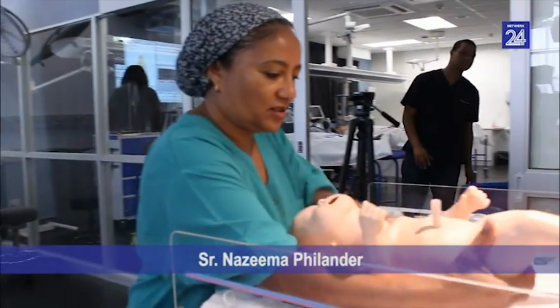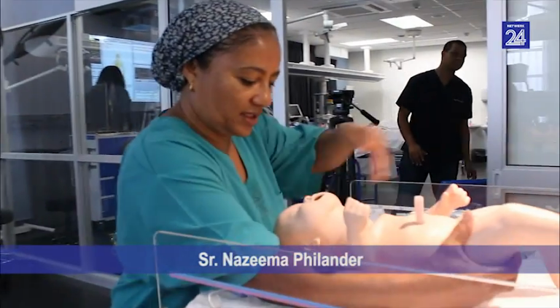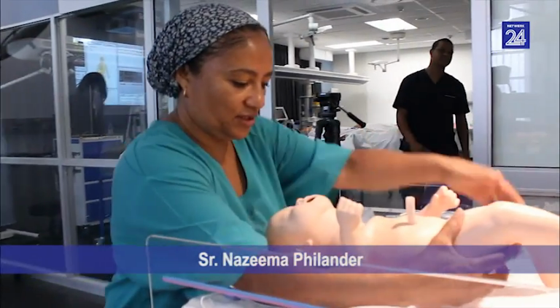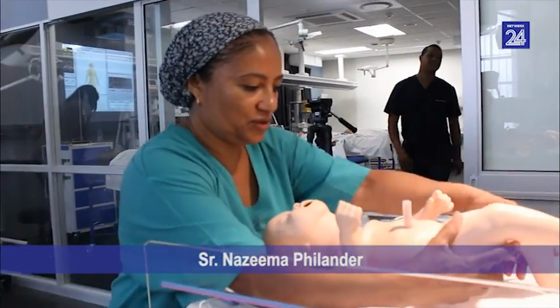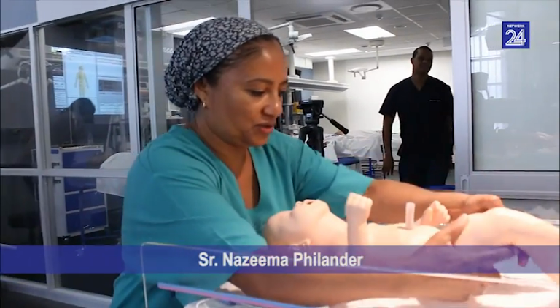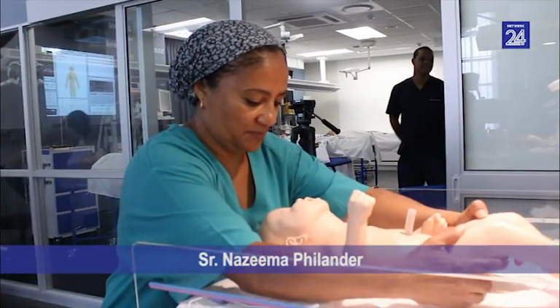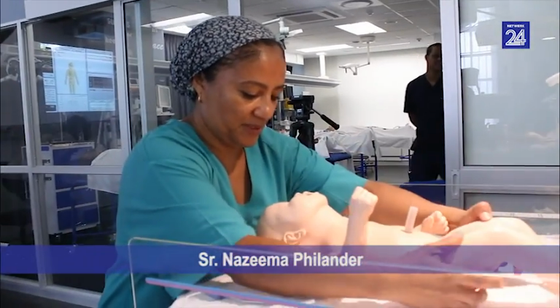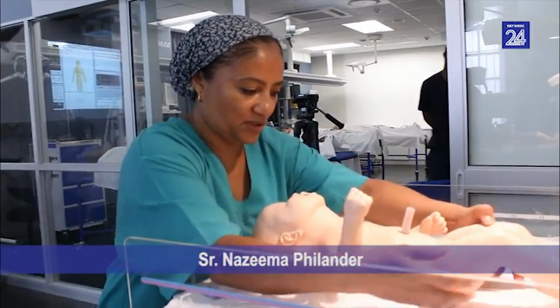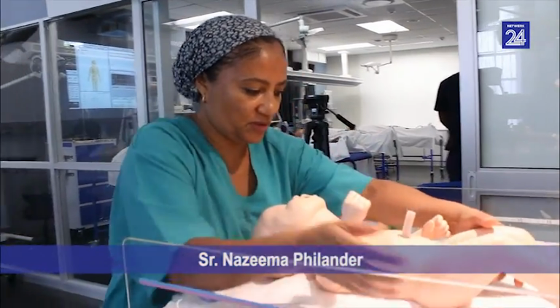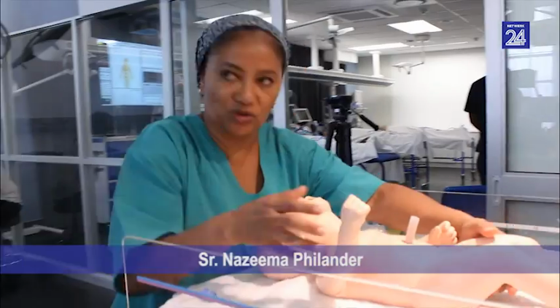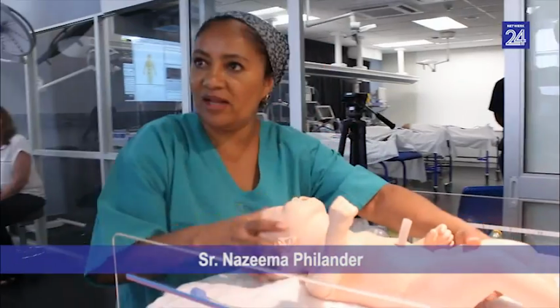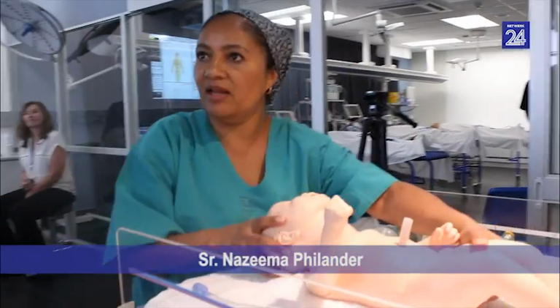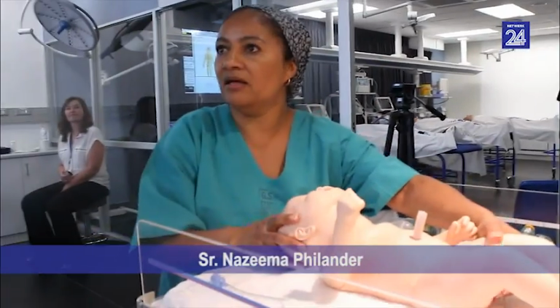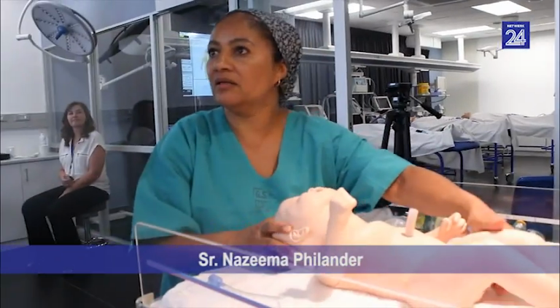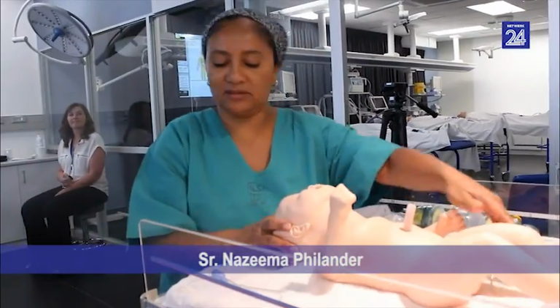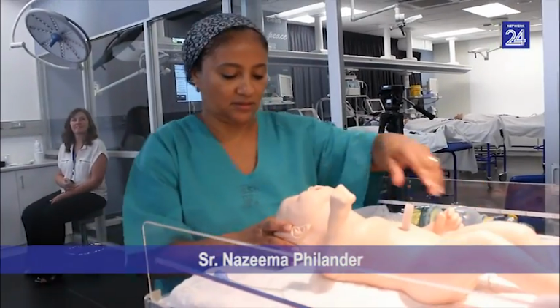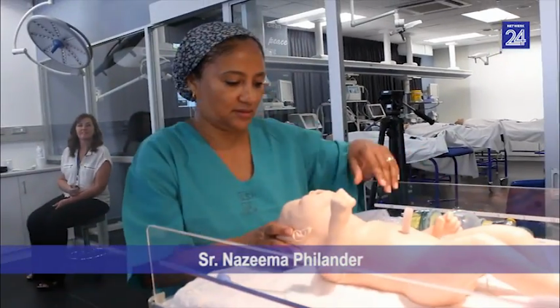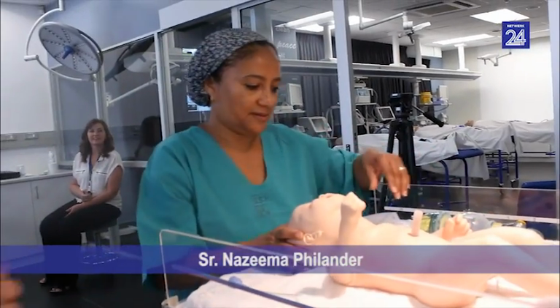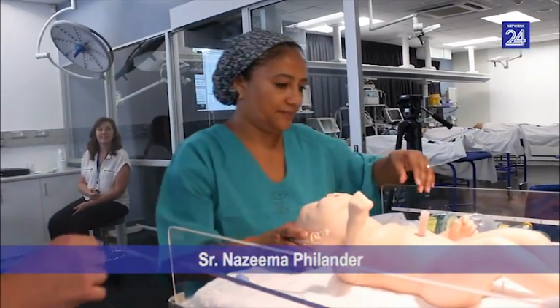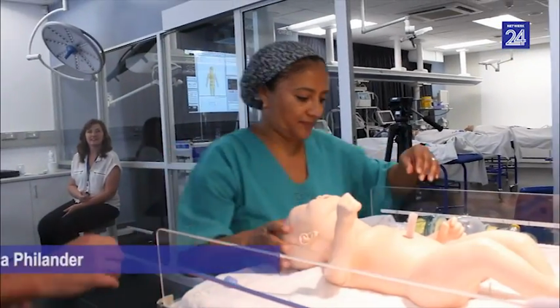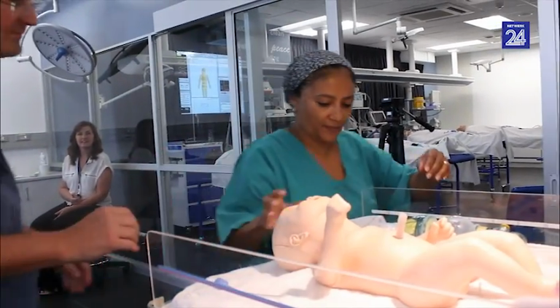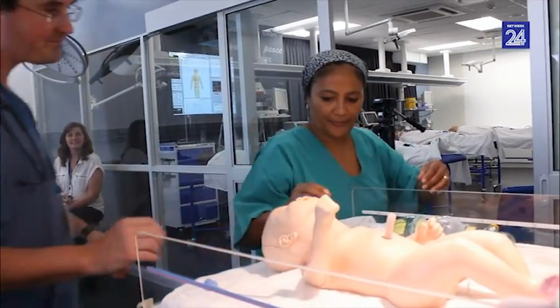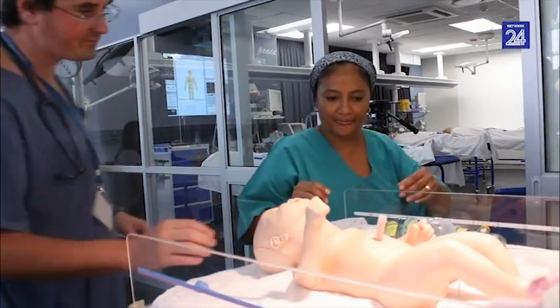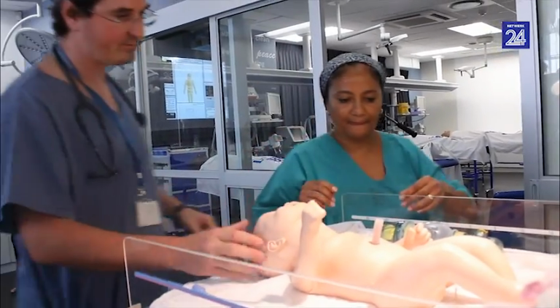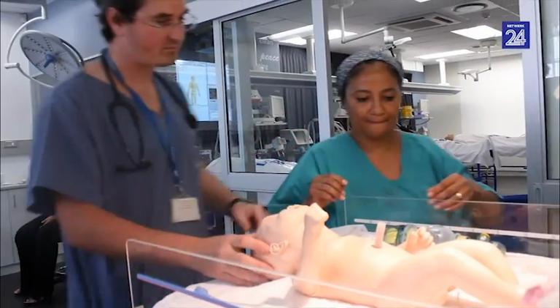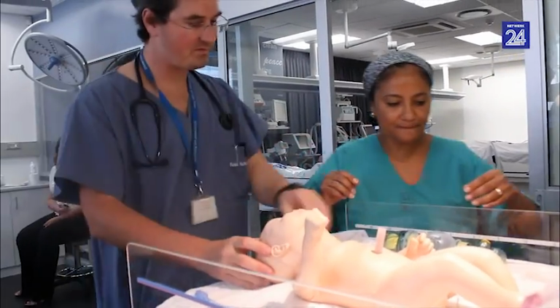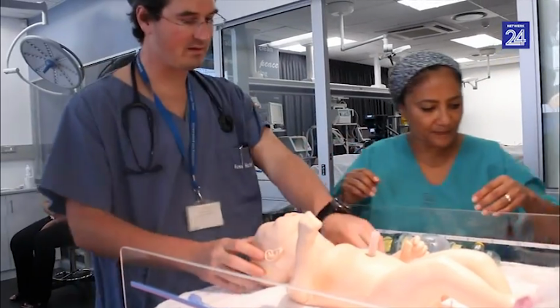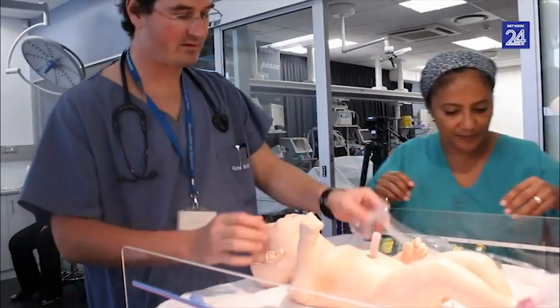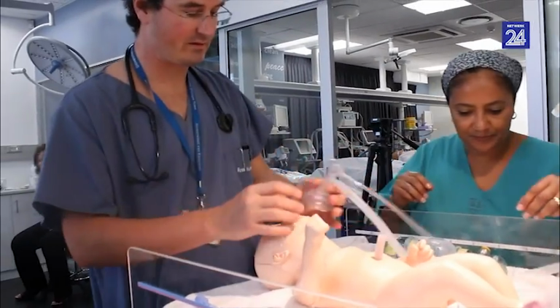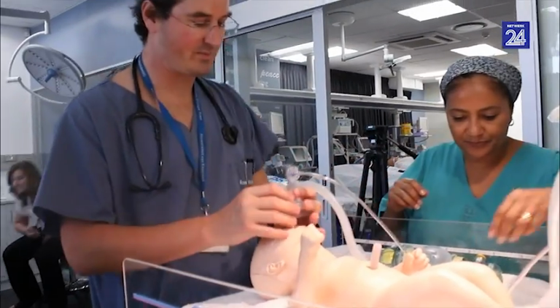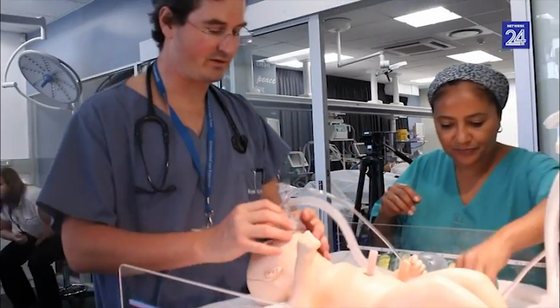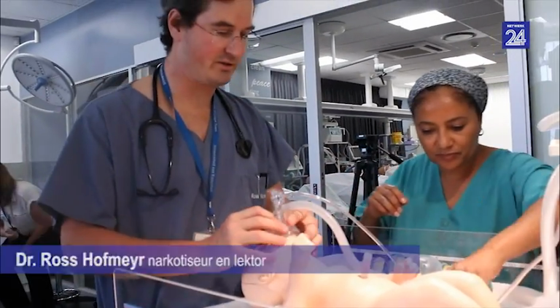Doctor, I think you need to come — baby's not doing so well. Let's have a look. Let's start giving her some oxygen.